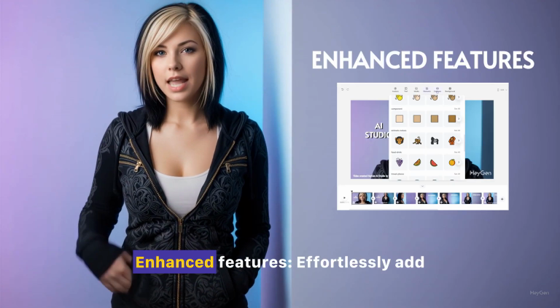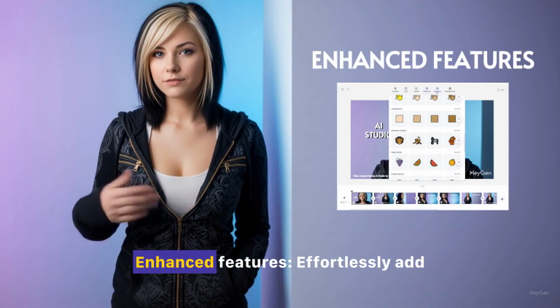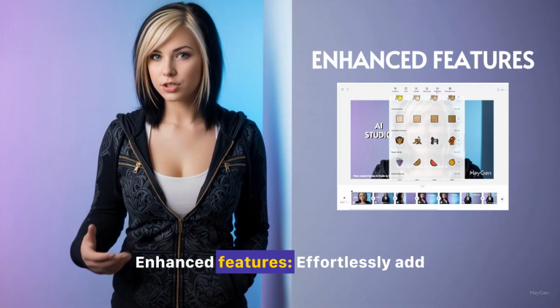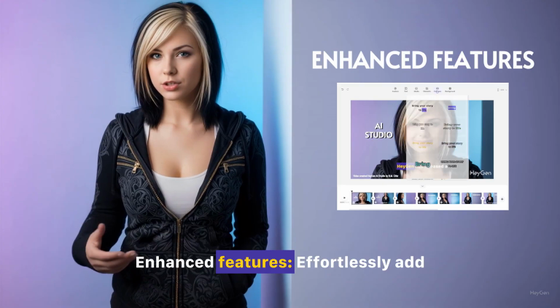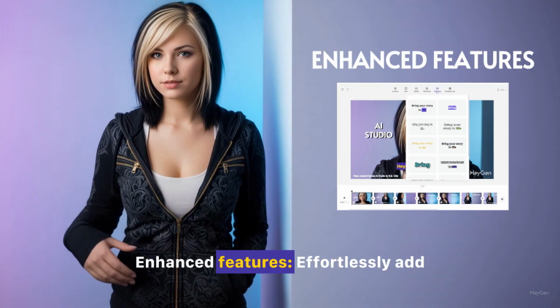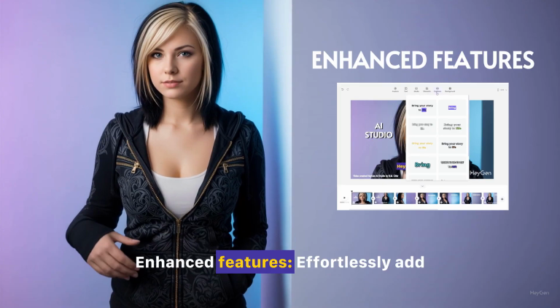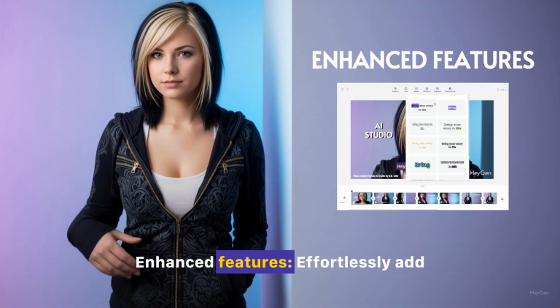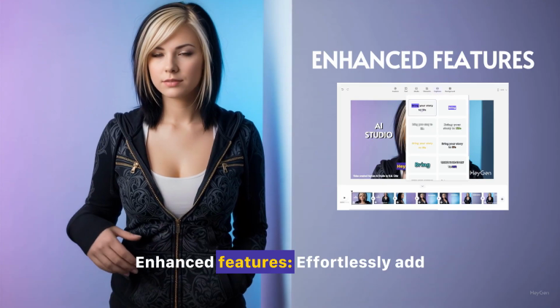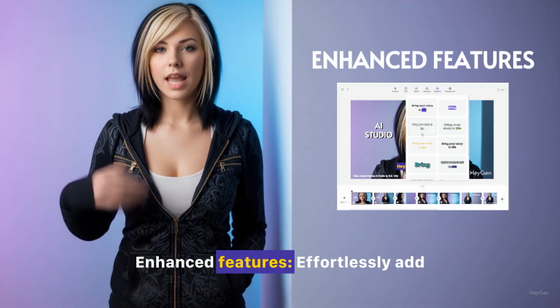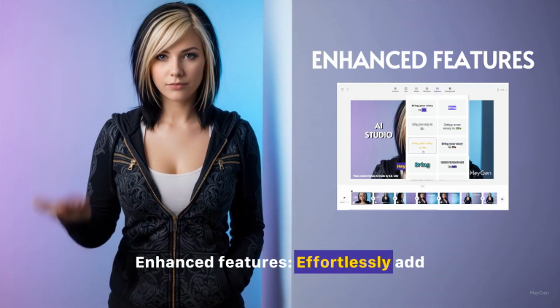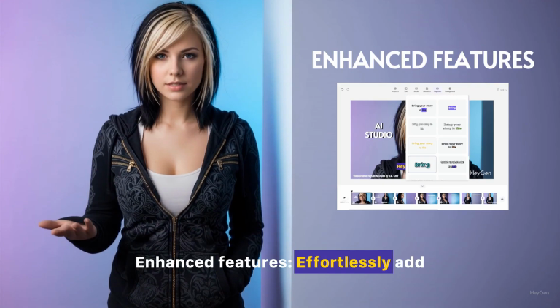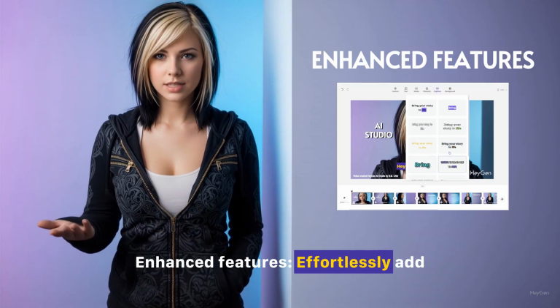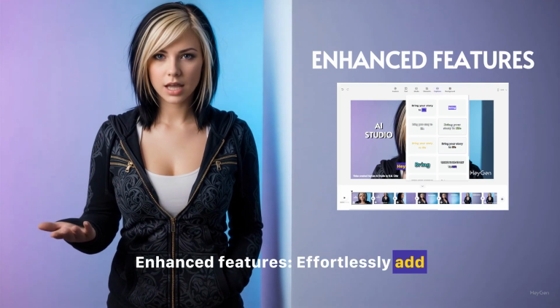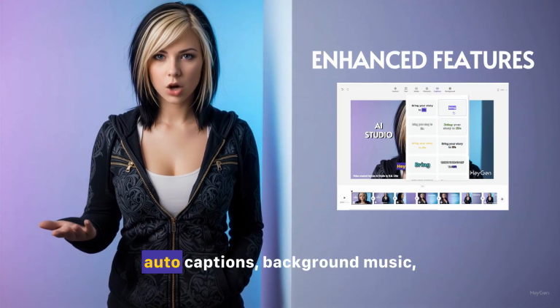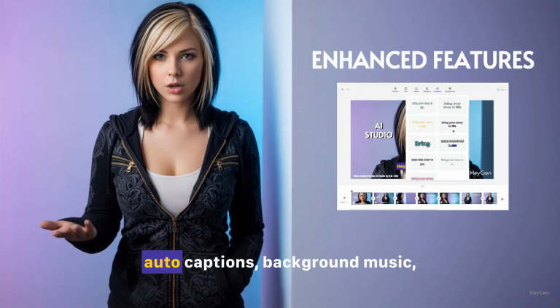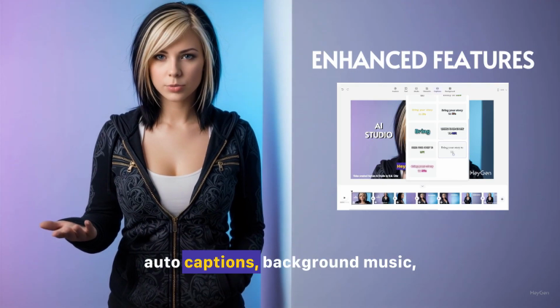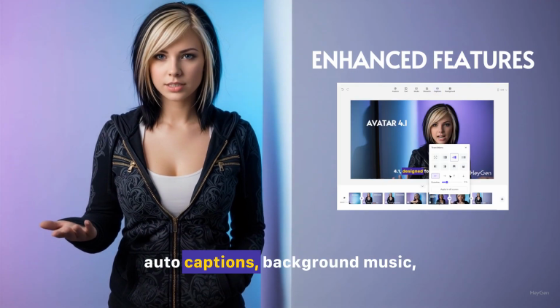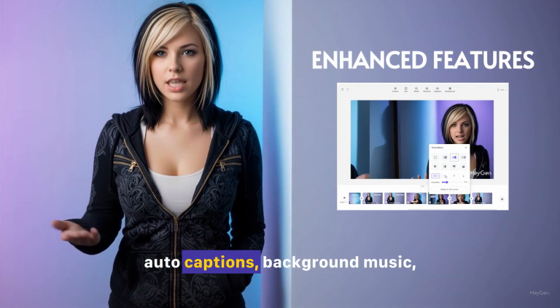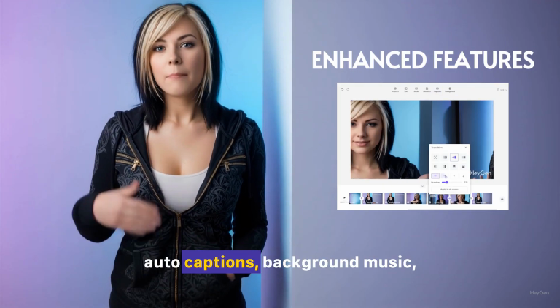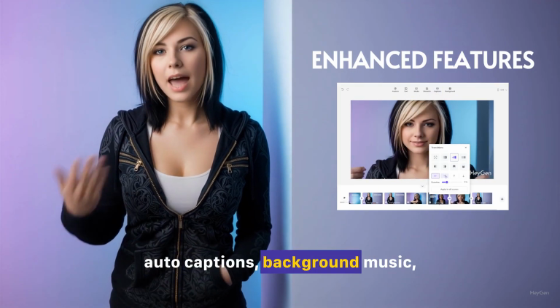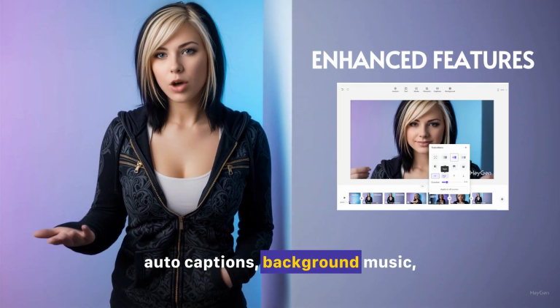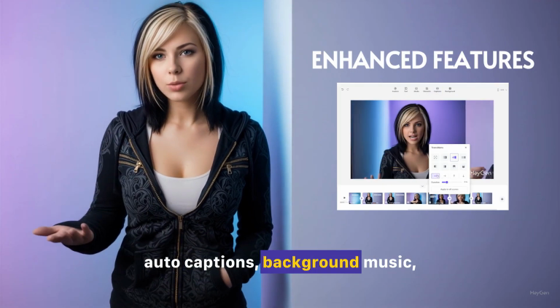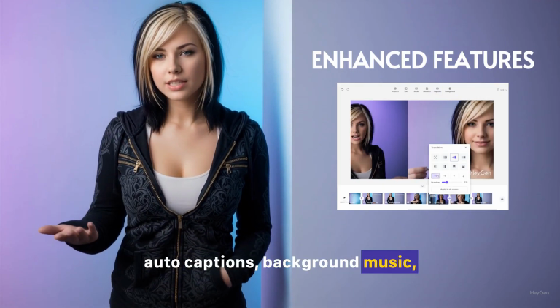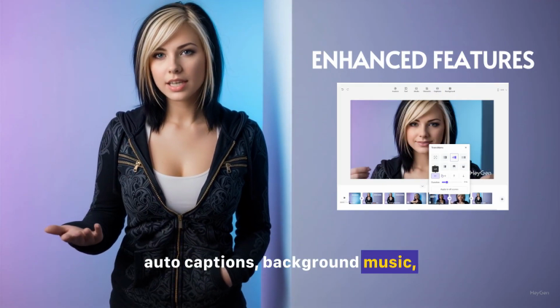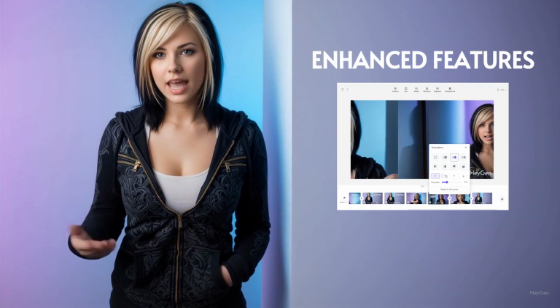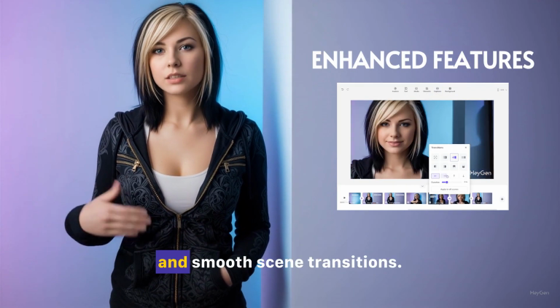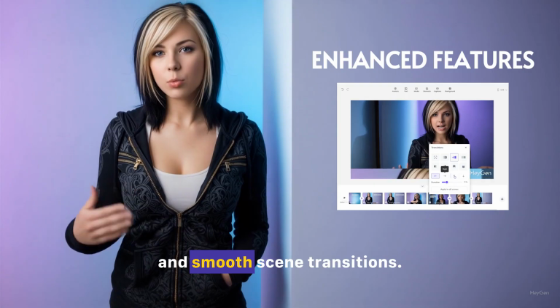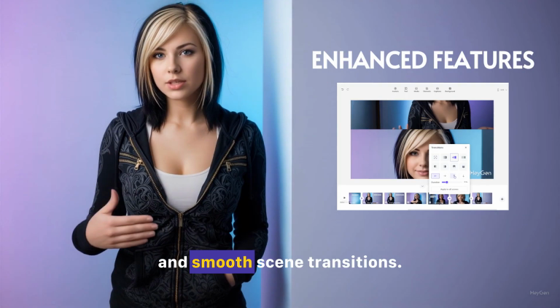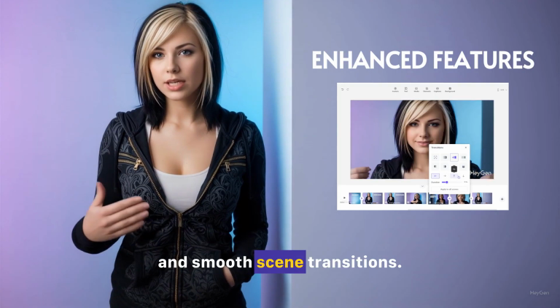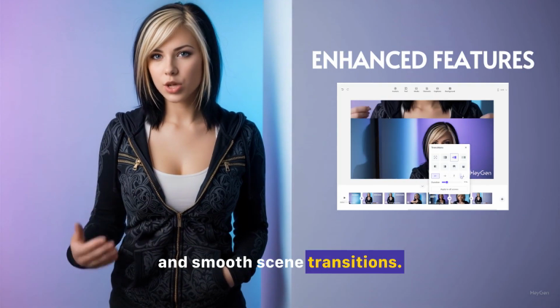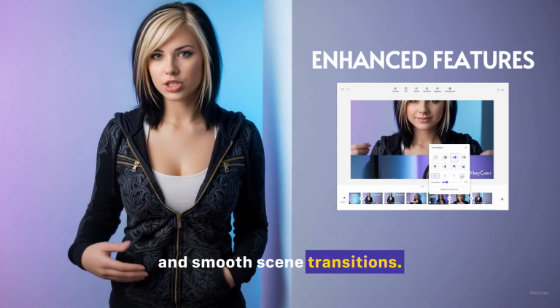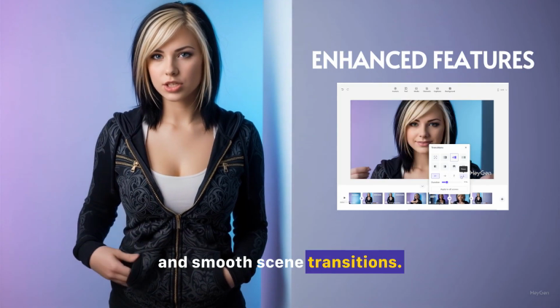Enhance Features. Effortlessly add auto captions, background music, and smooth scene transitions.